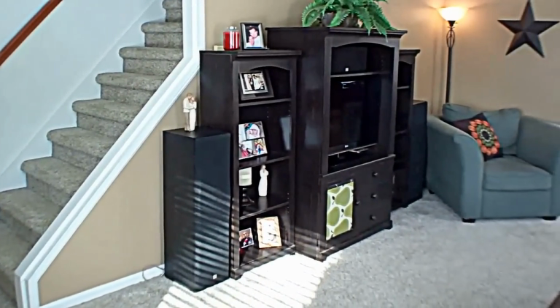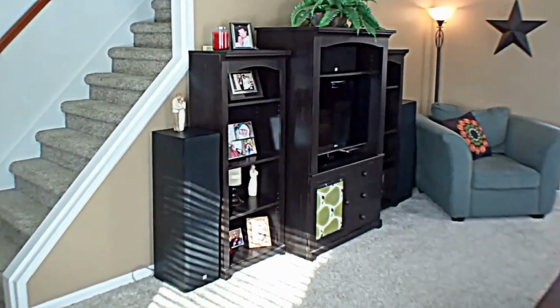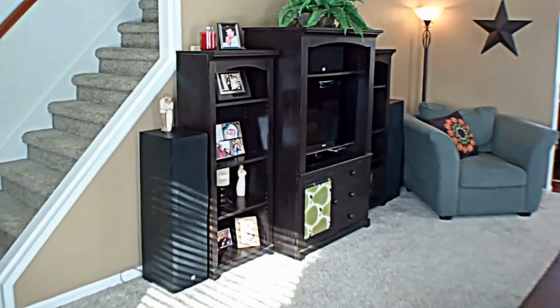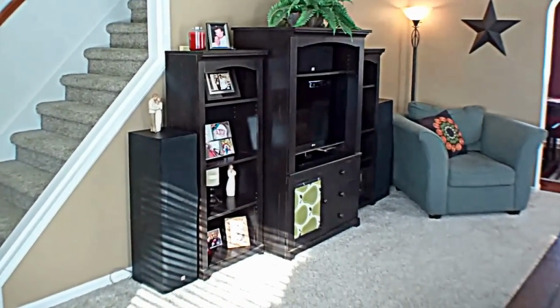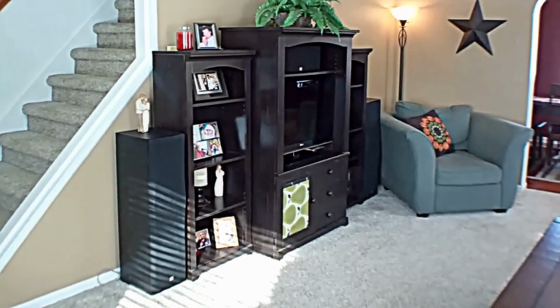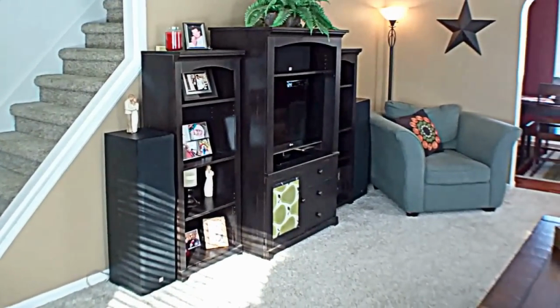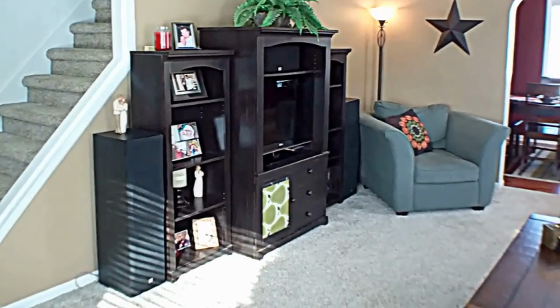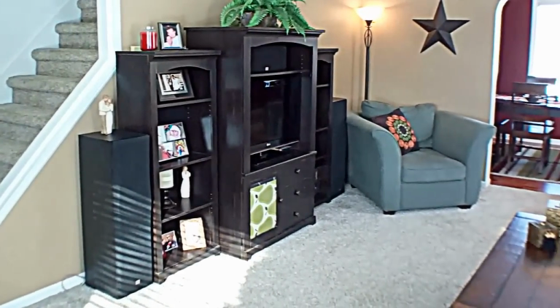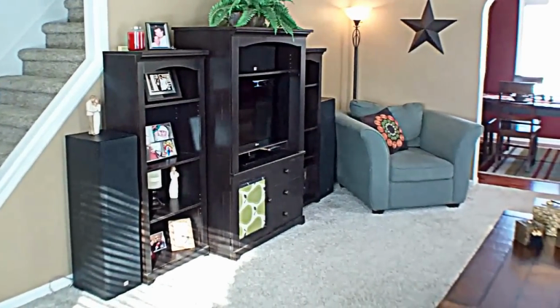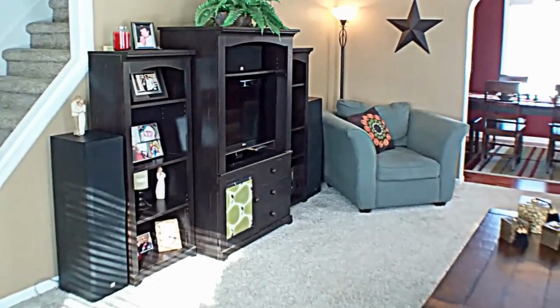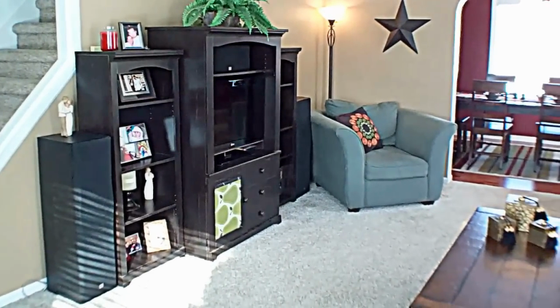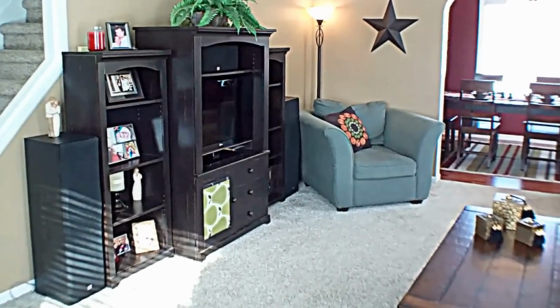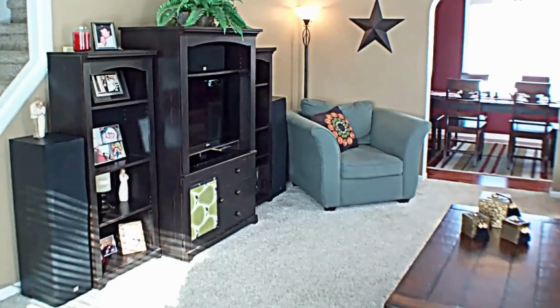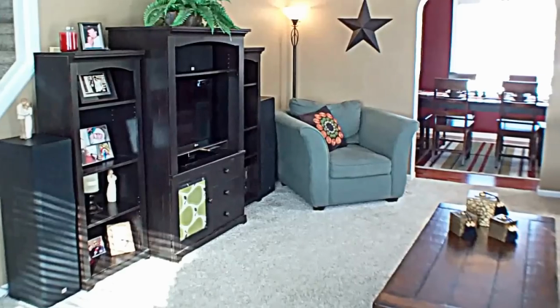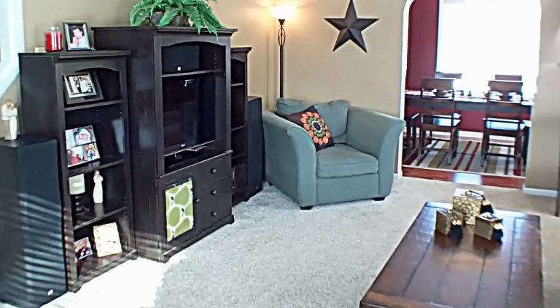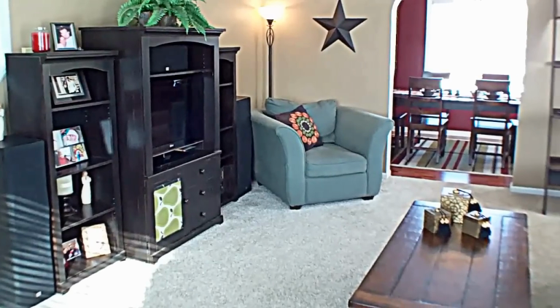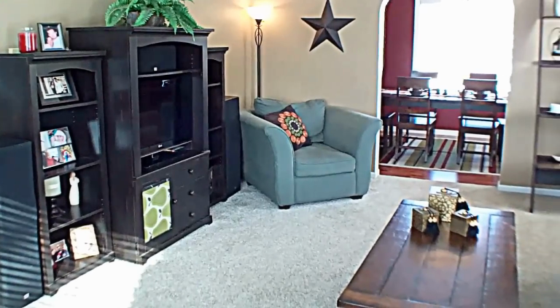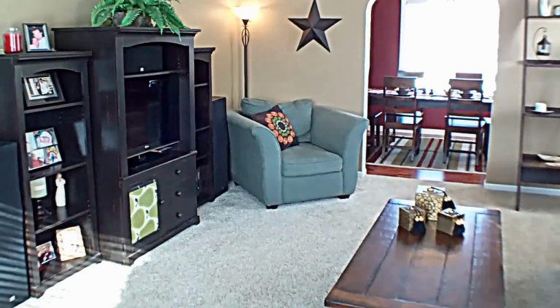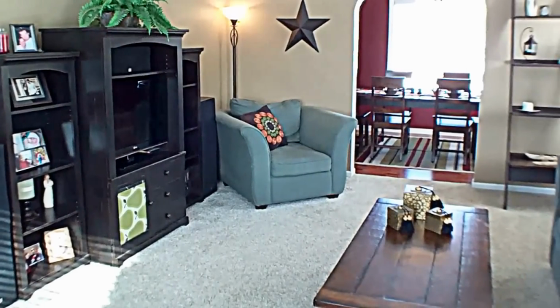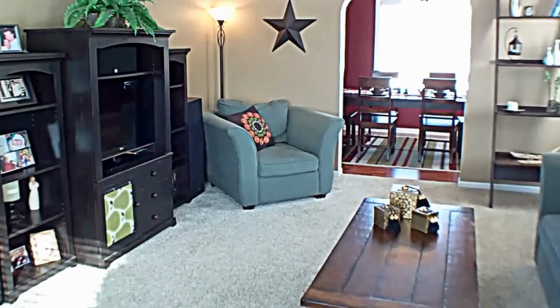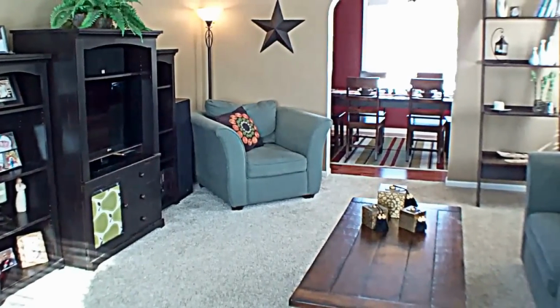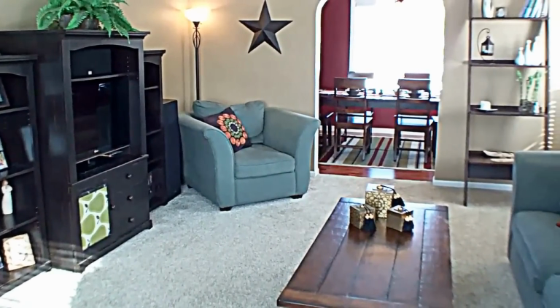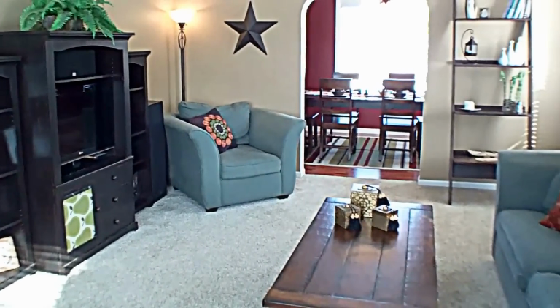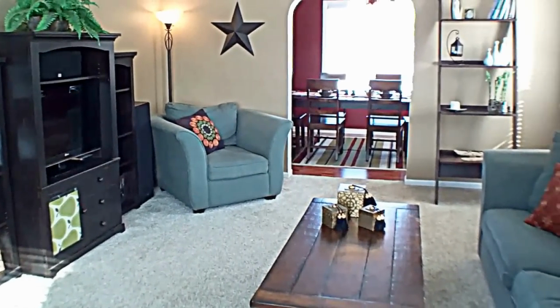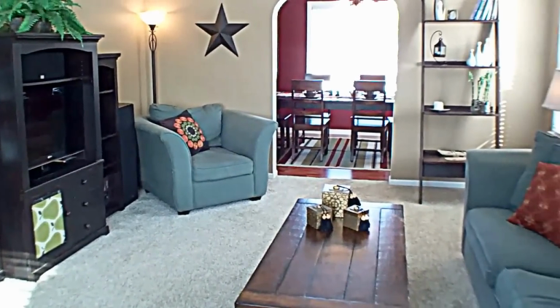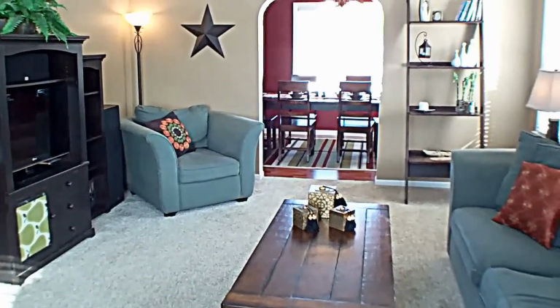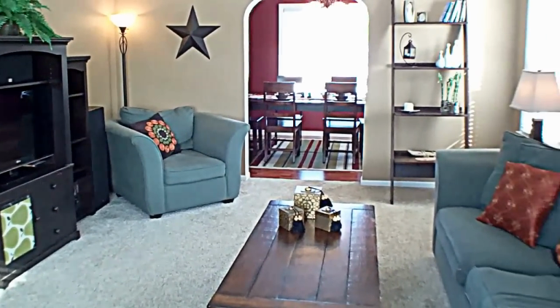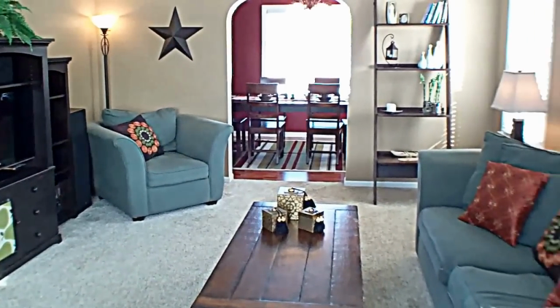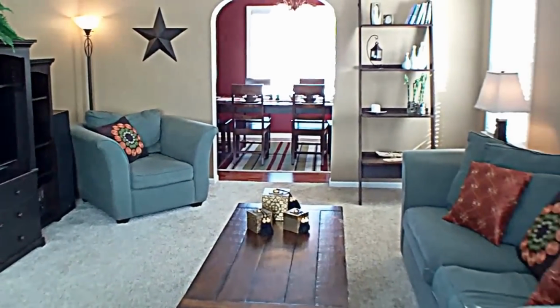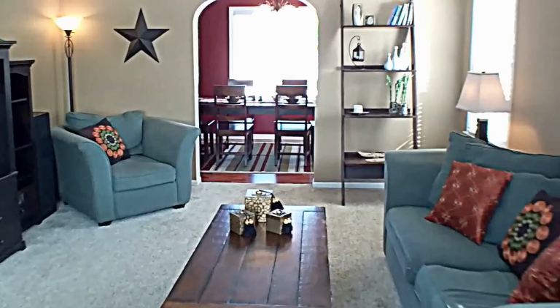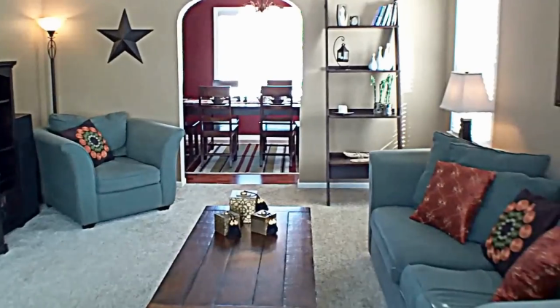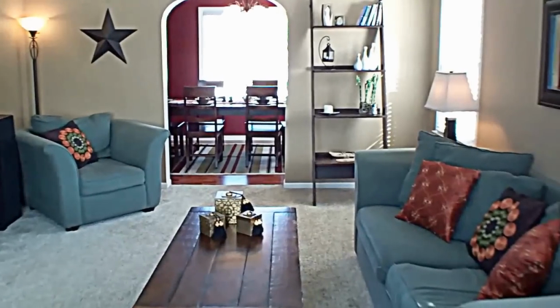The first room you walk into is the living room. It's a good size, easy to lay out furniture in.